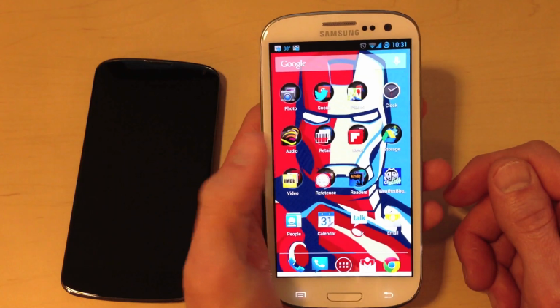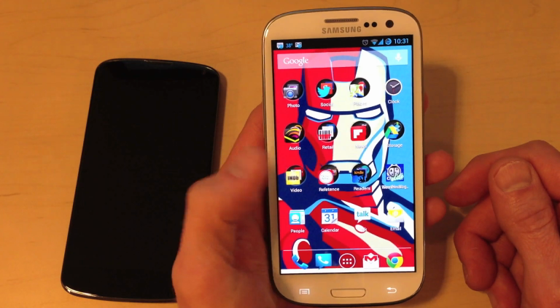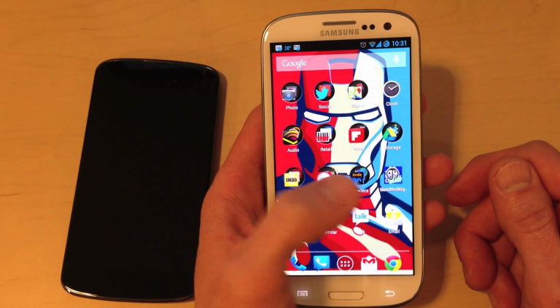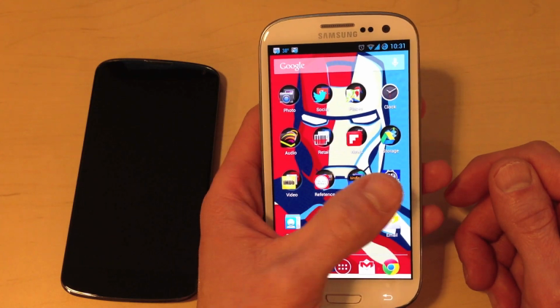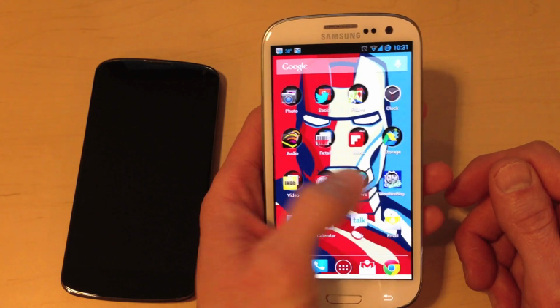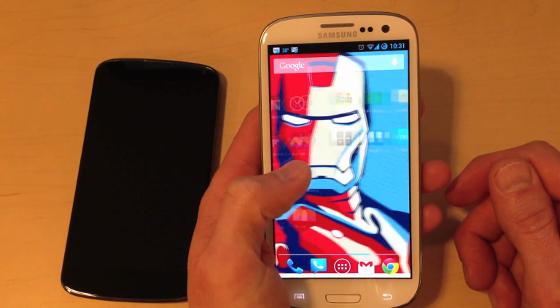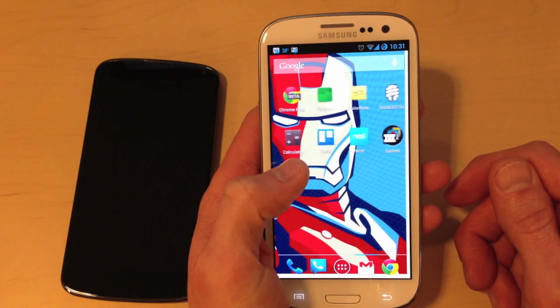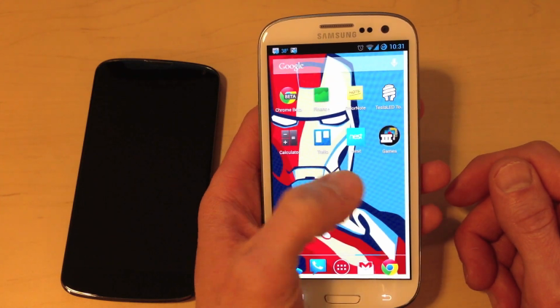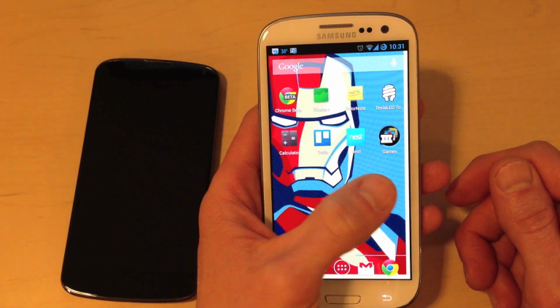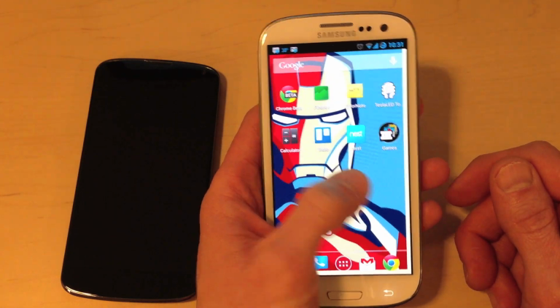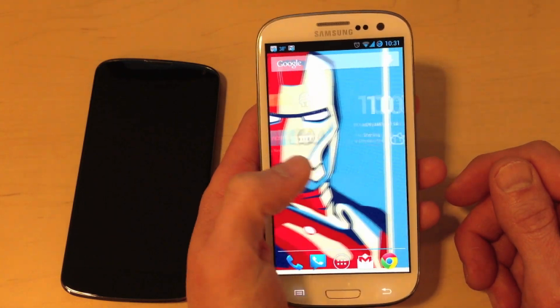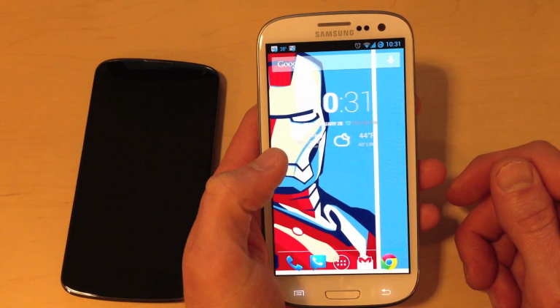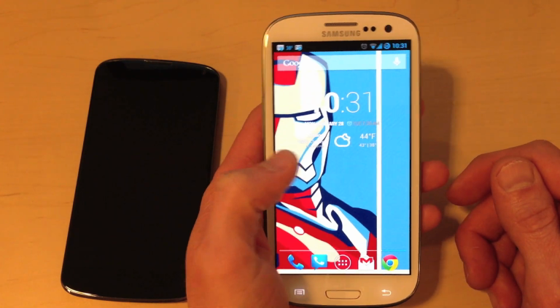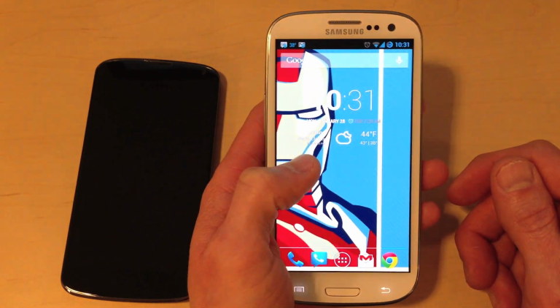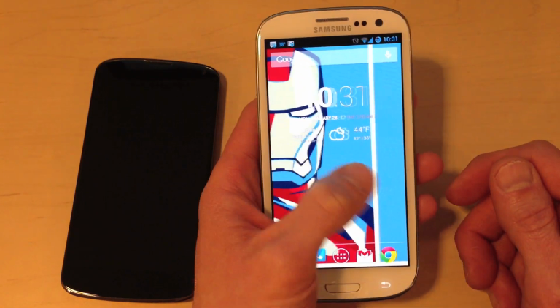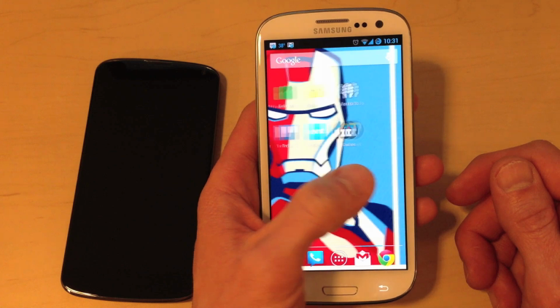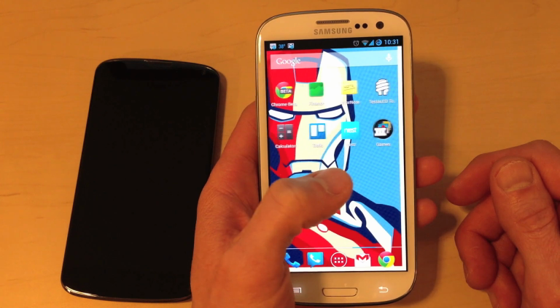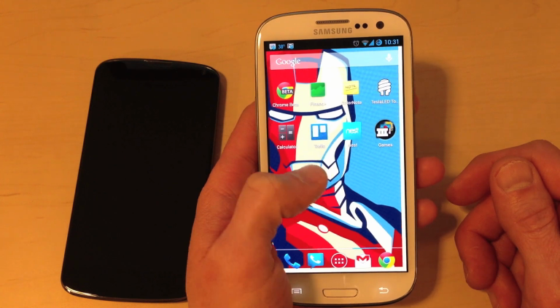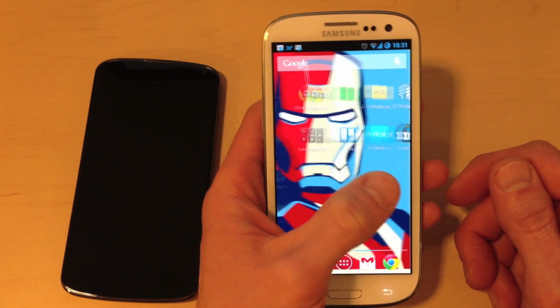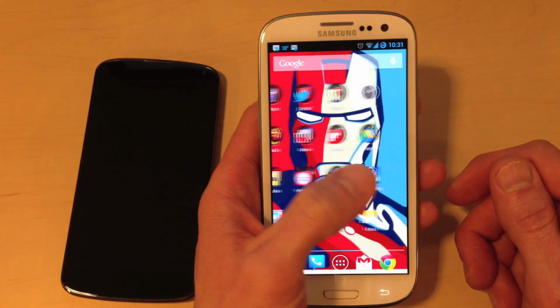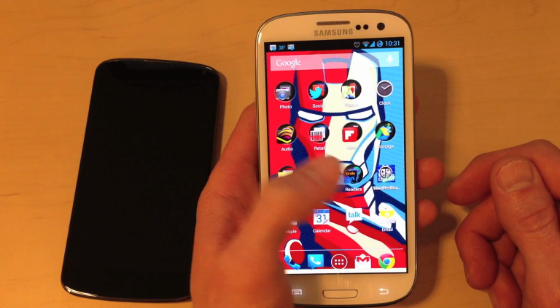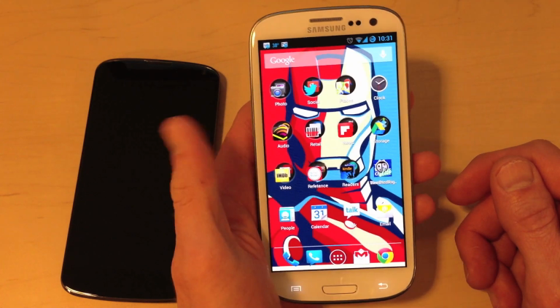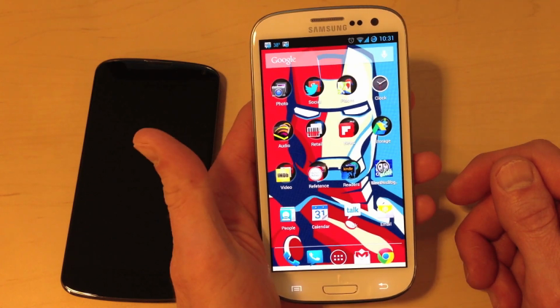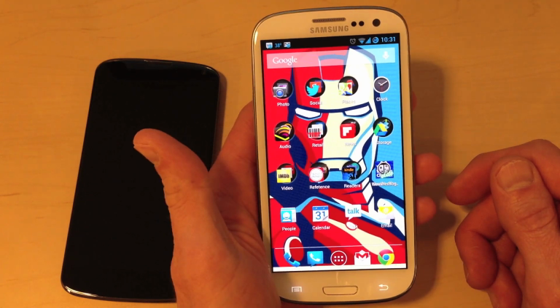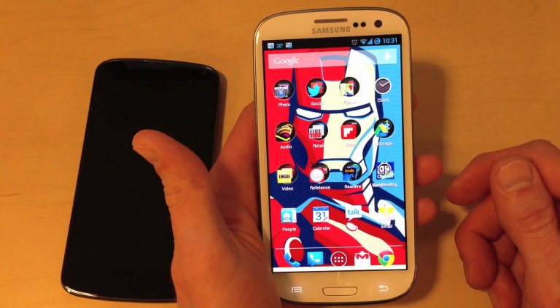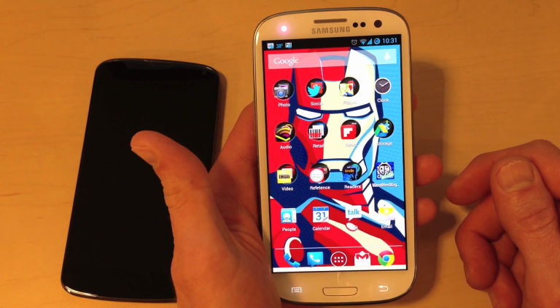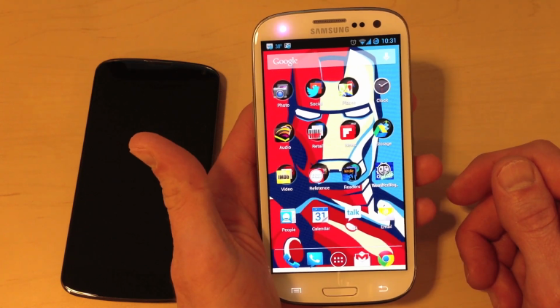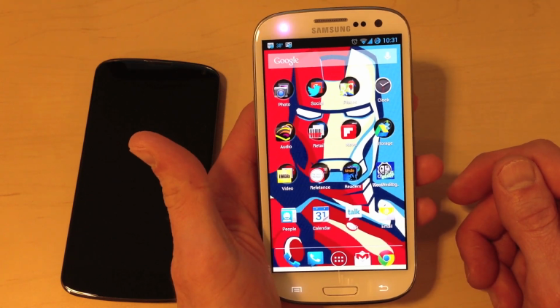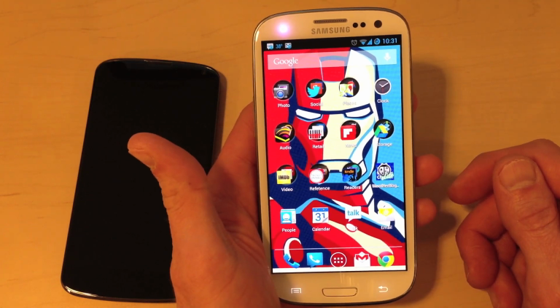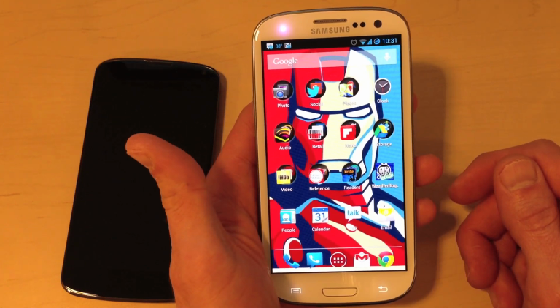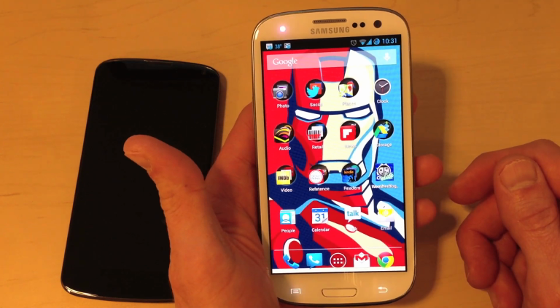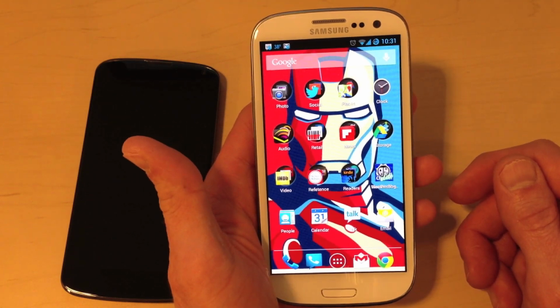I really wanted a plain vanilla experience, so I installed CyanogenMod. And the result is what I believe is the best Android experience that there is. I'm very, very happy with it.